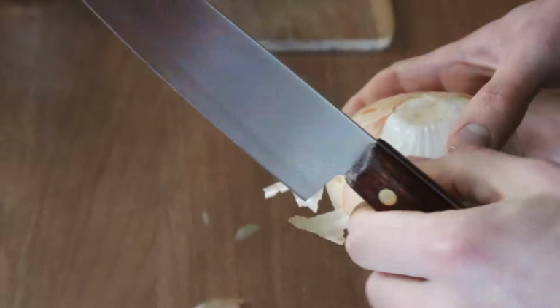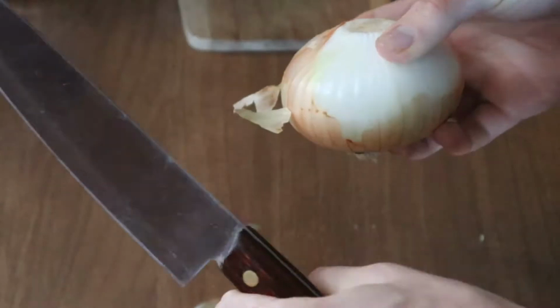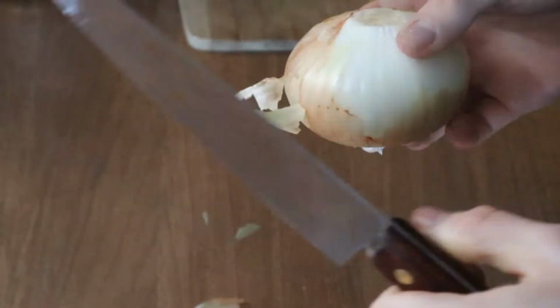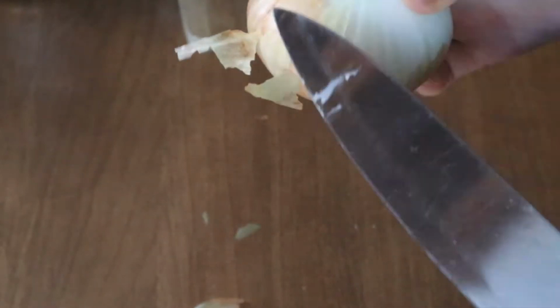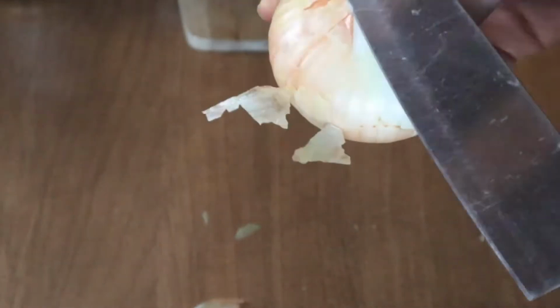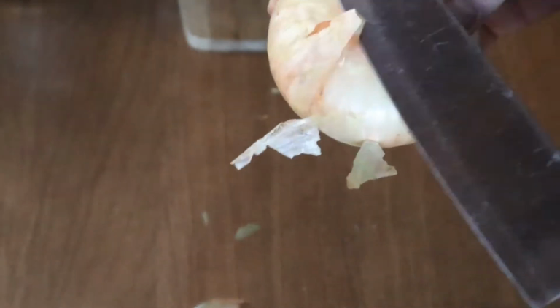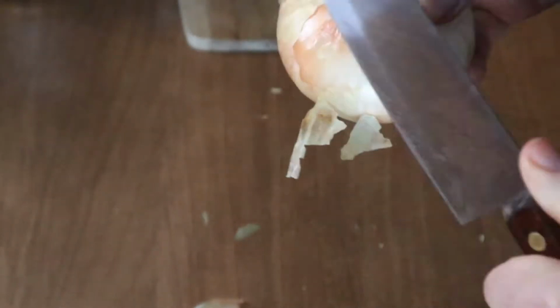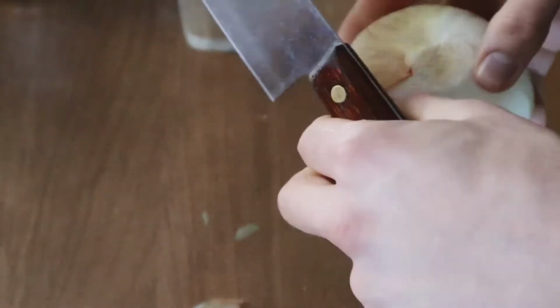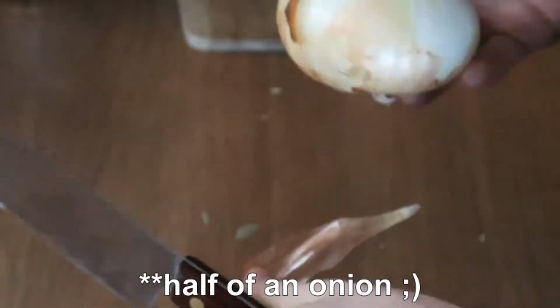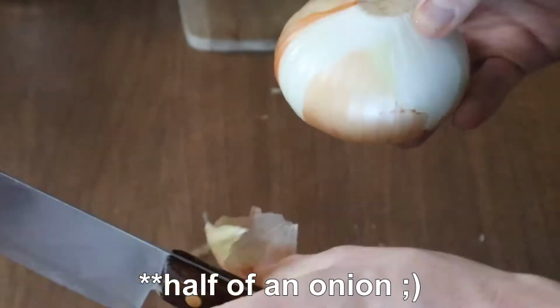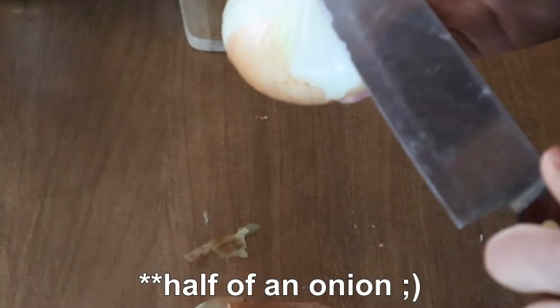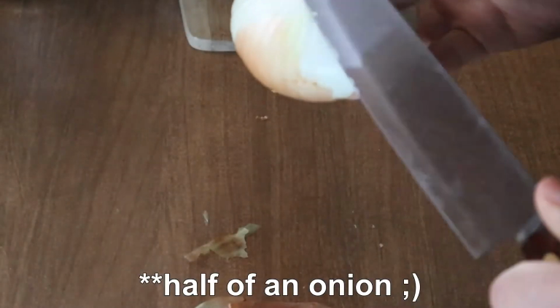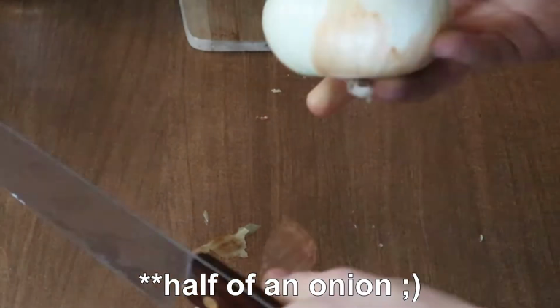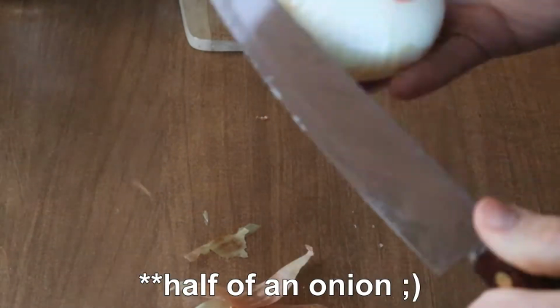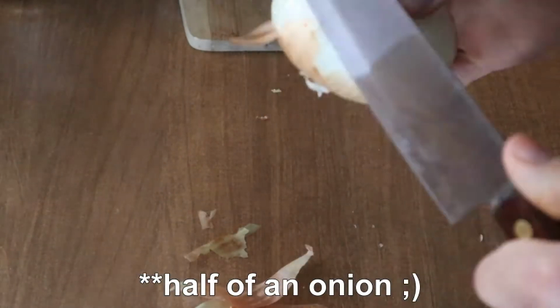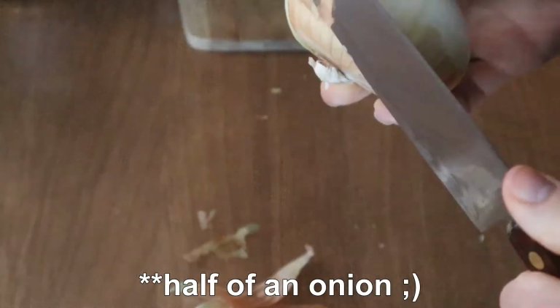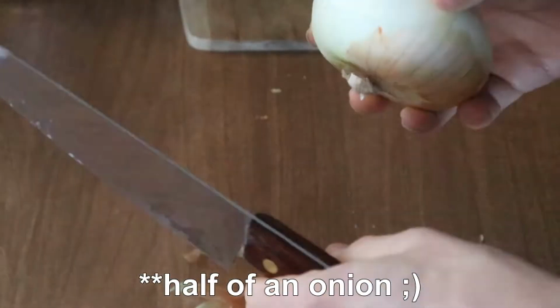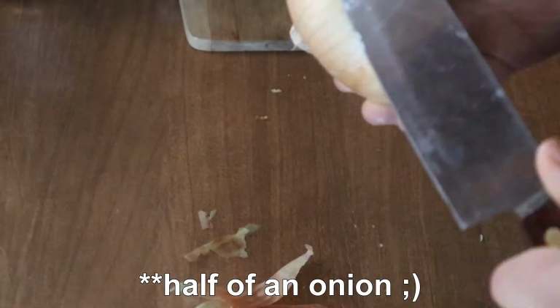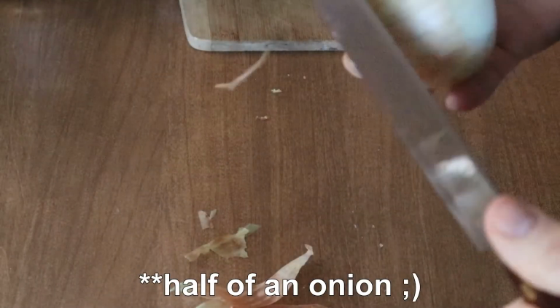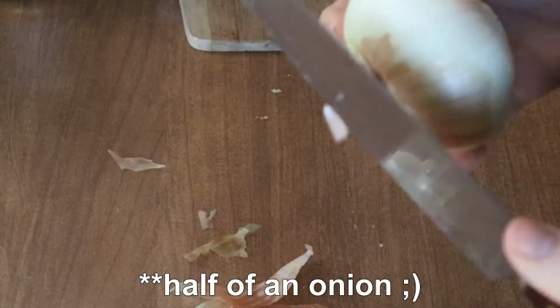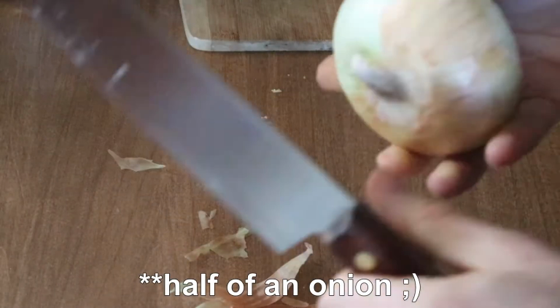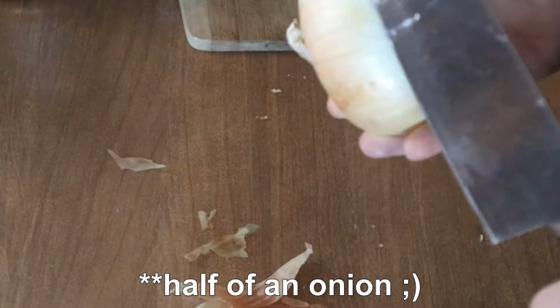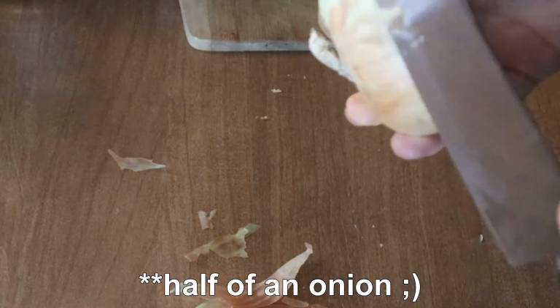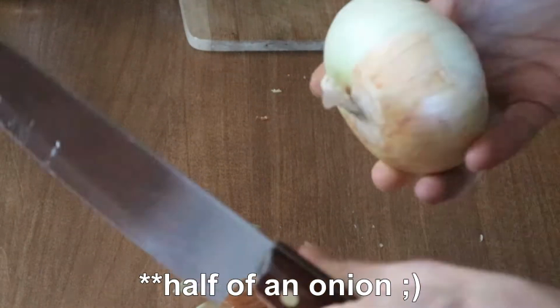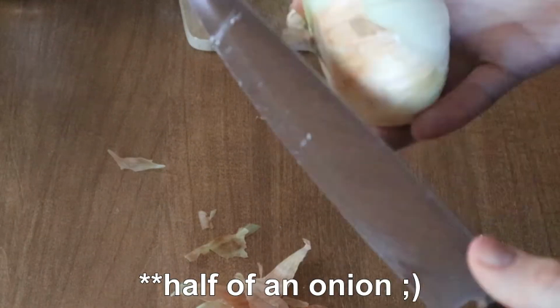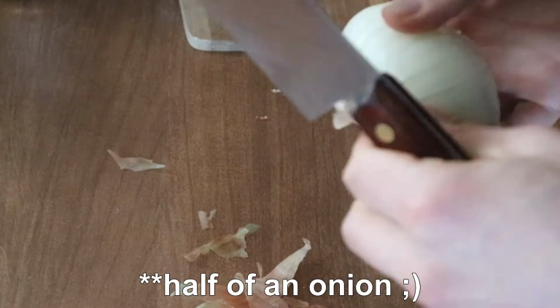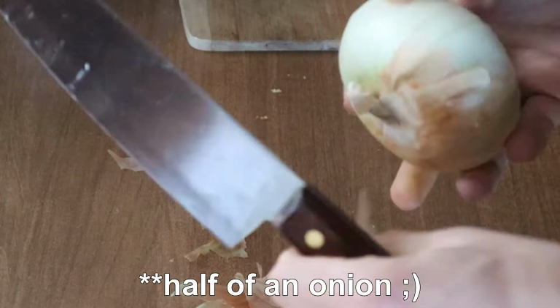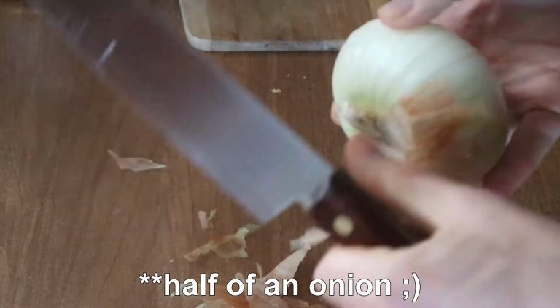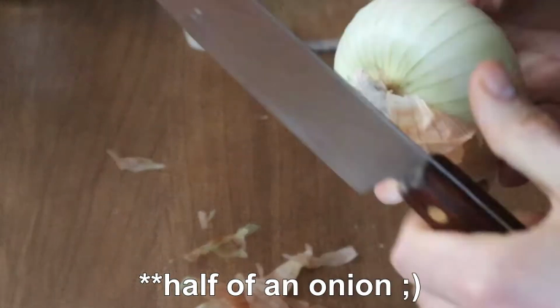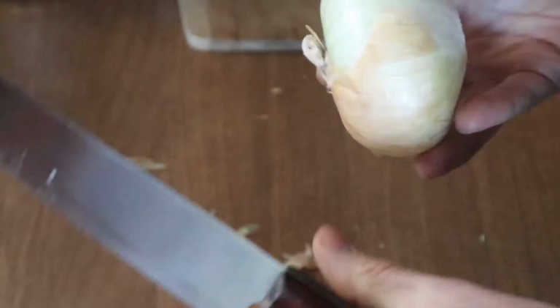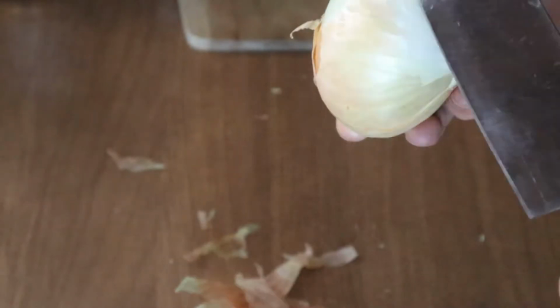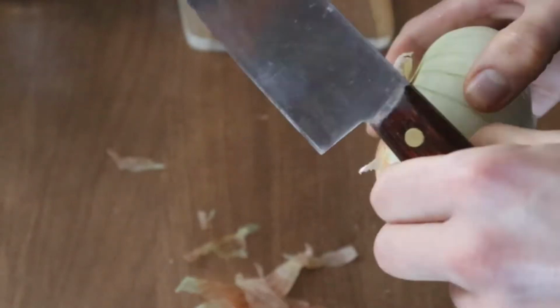Next I peel and chop up an onion, and then I will add this into the saute mixture as well.